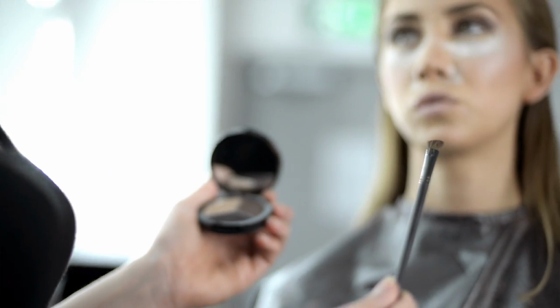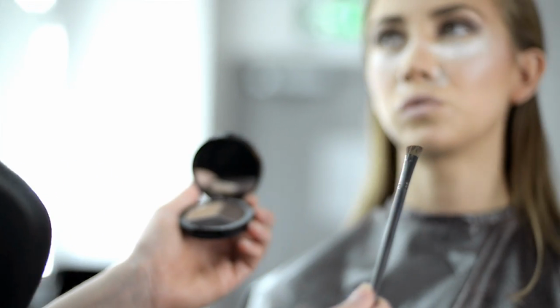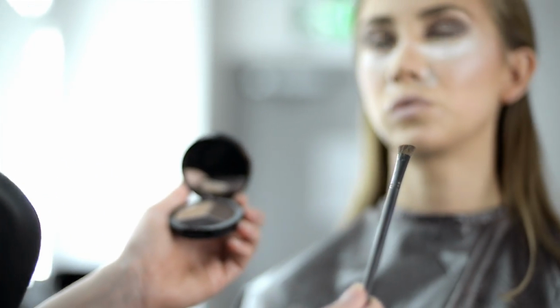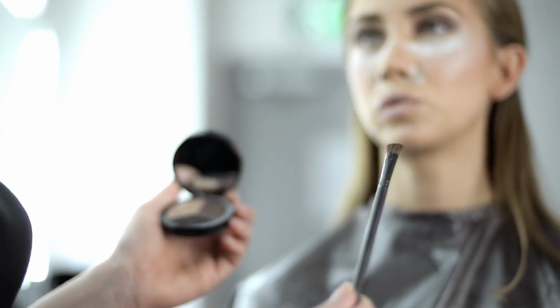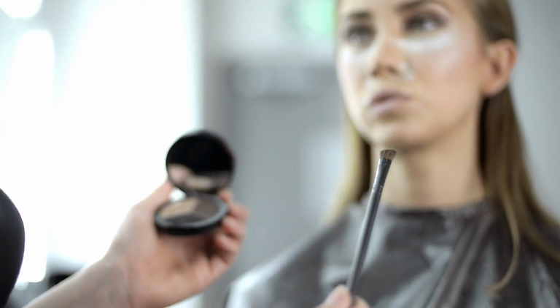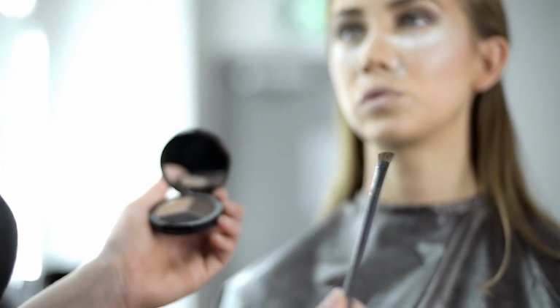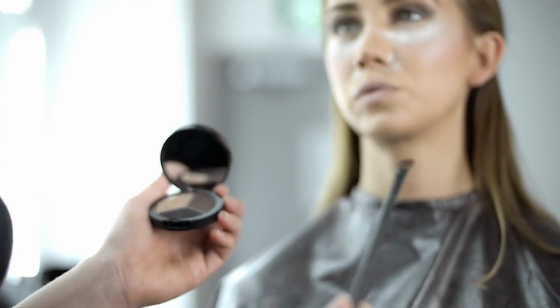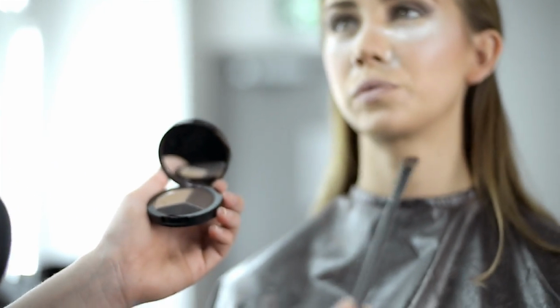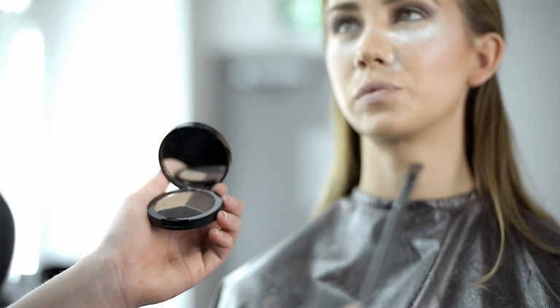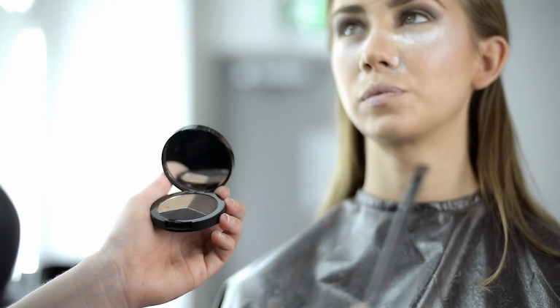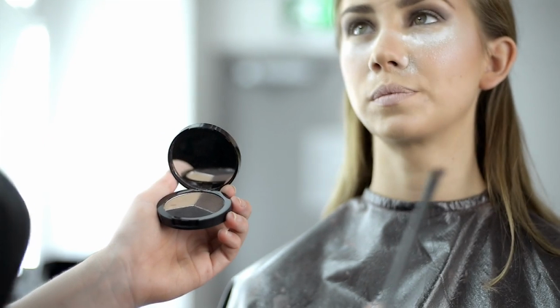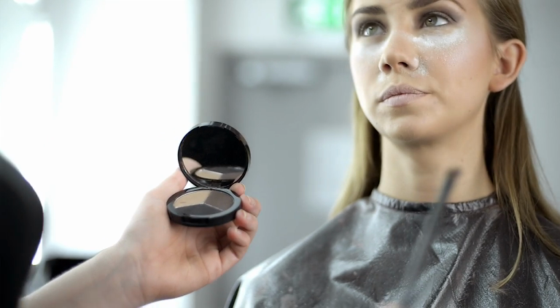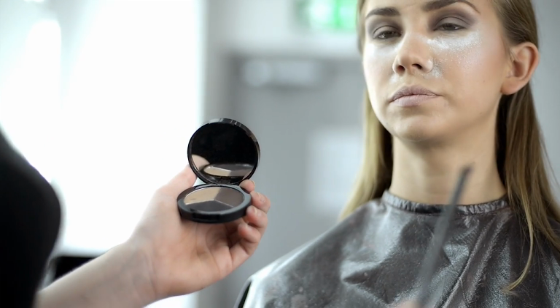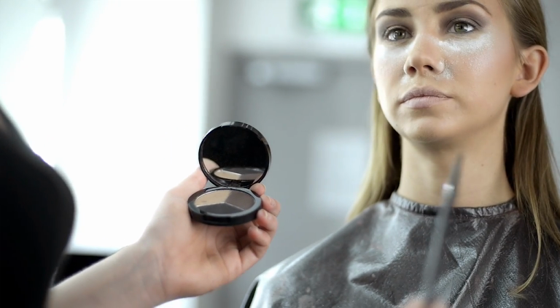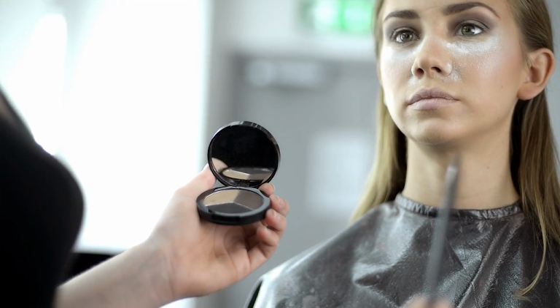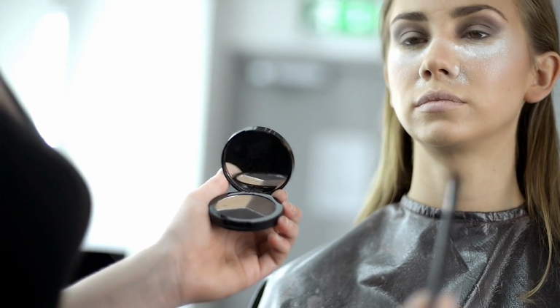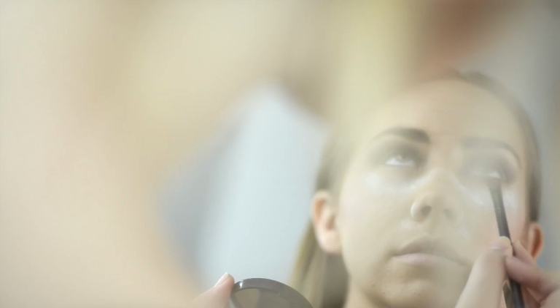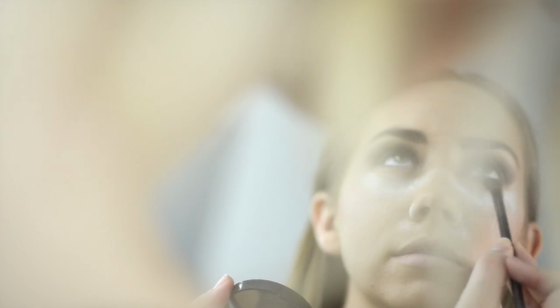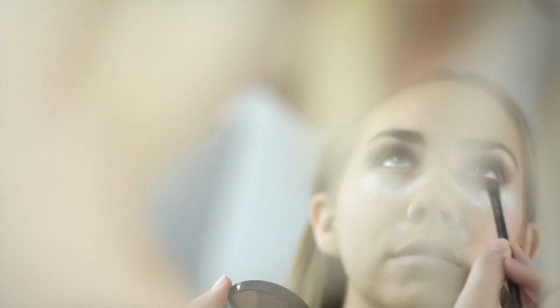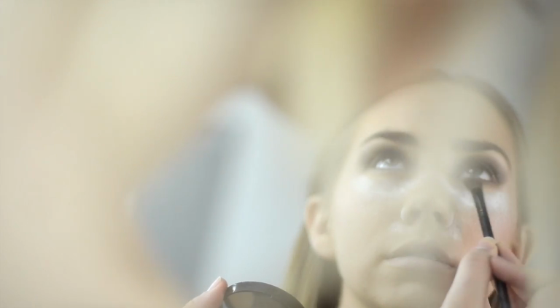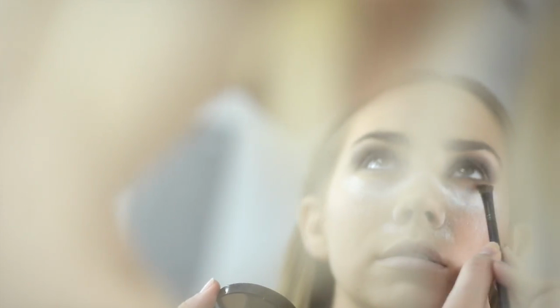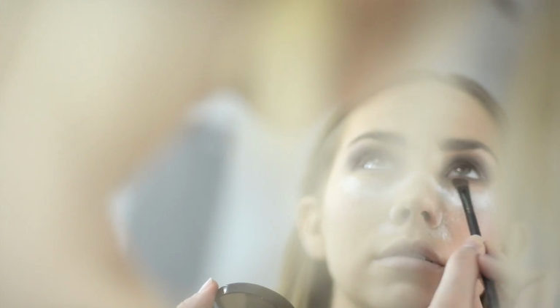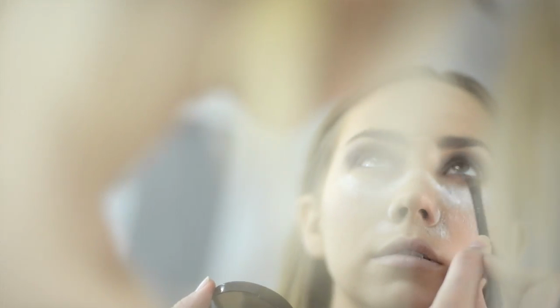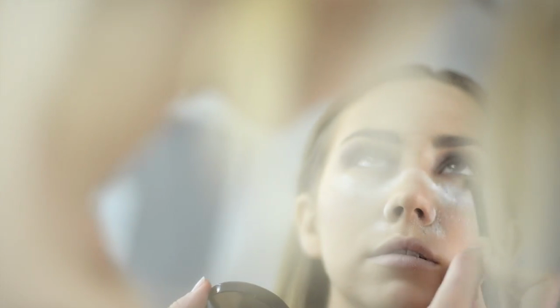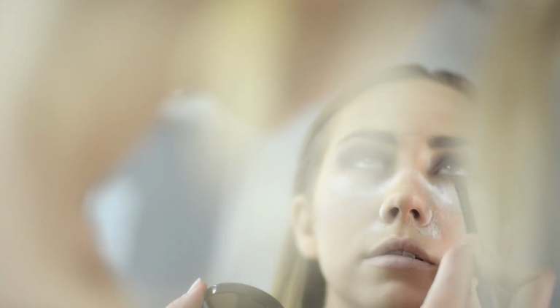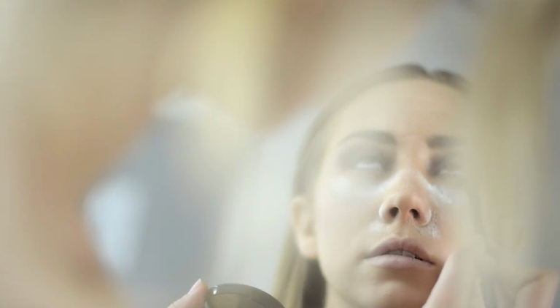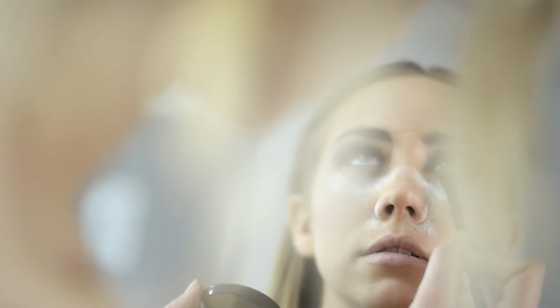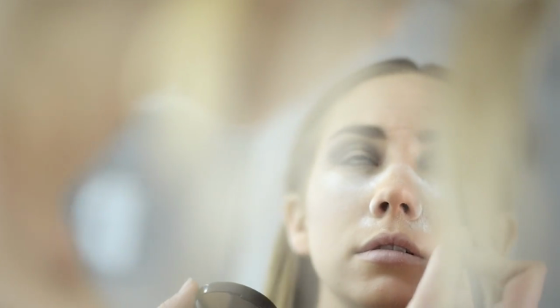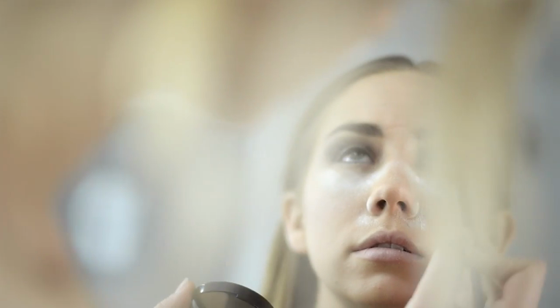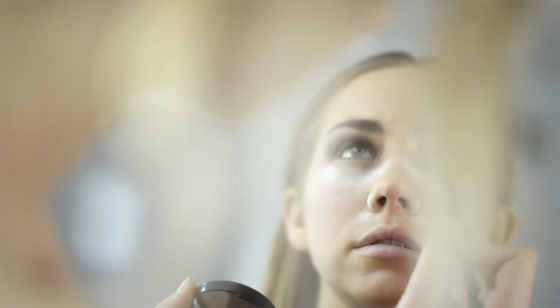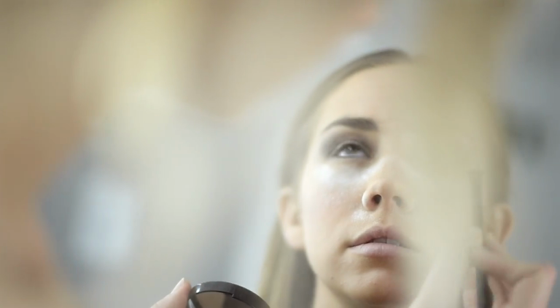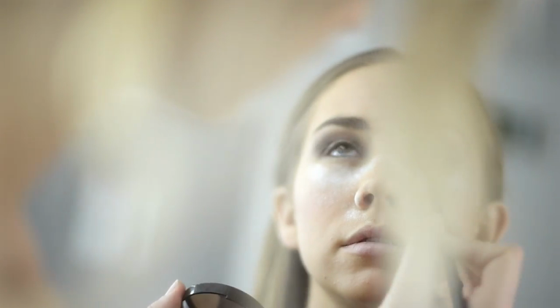Using the number 3 eyeshadow angle brush, I apply a light brown color under the eyes.